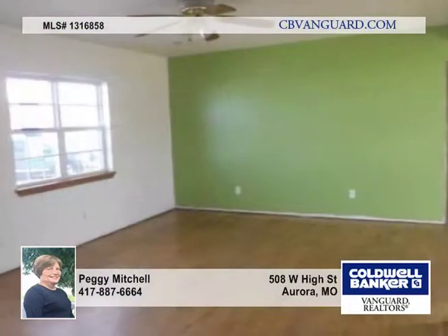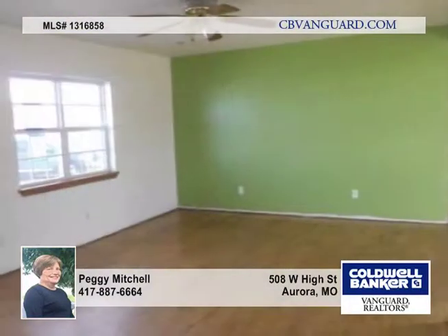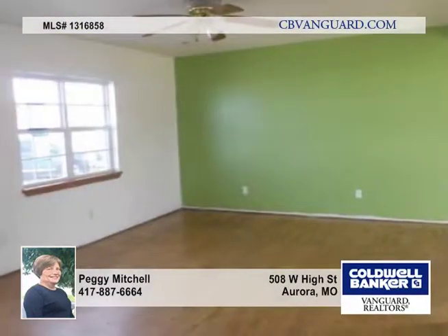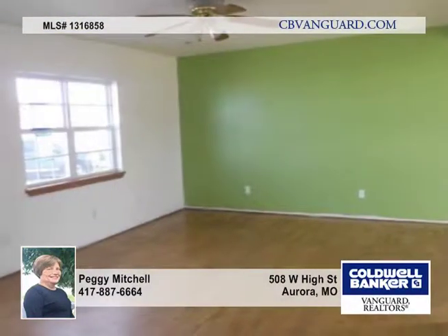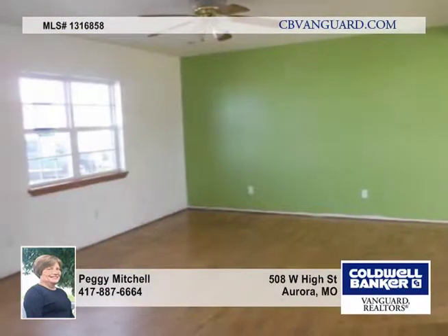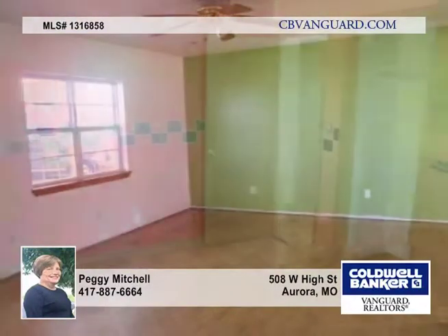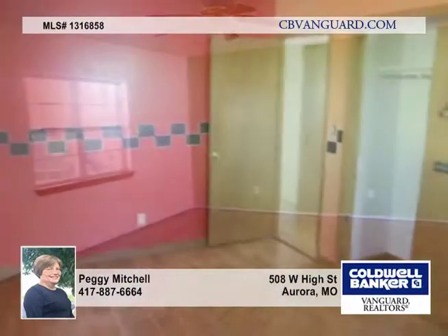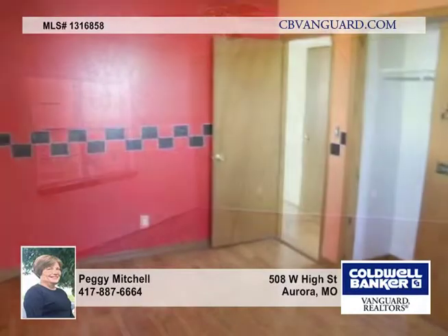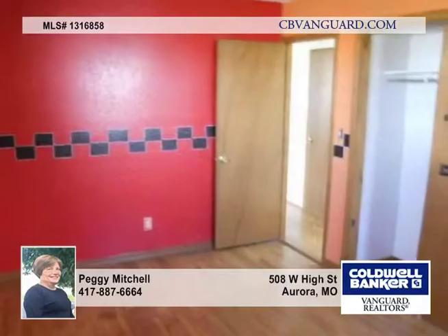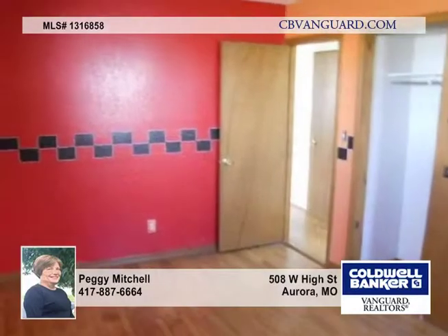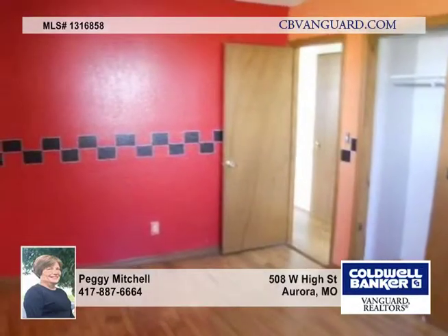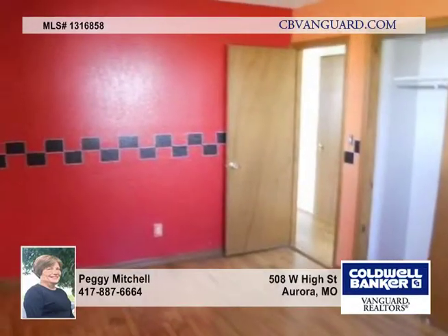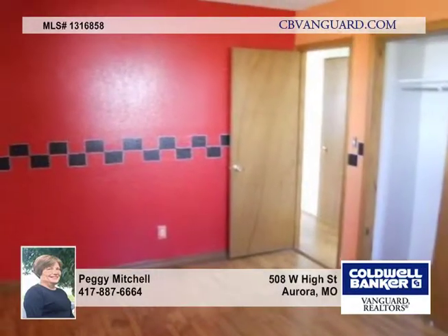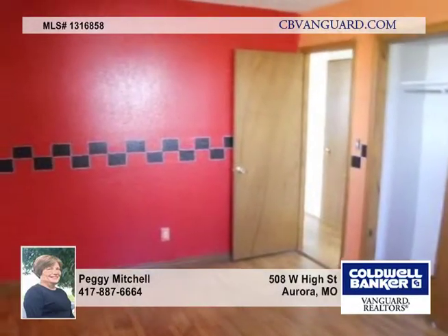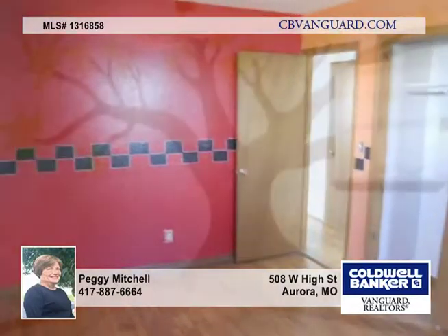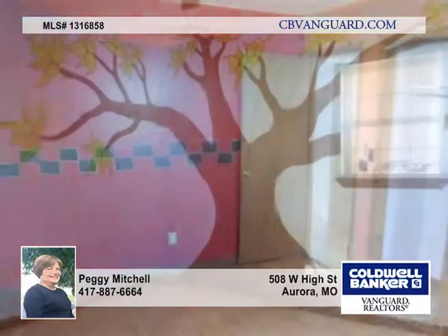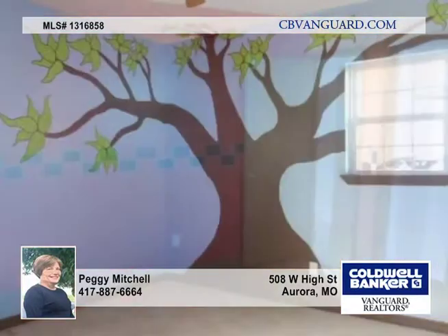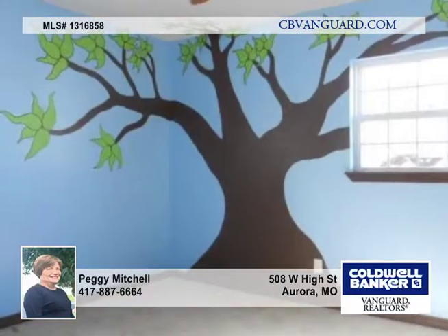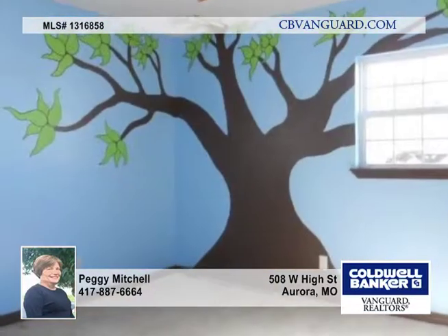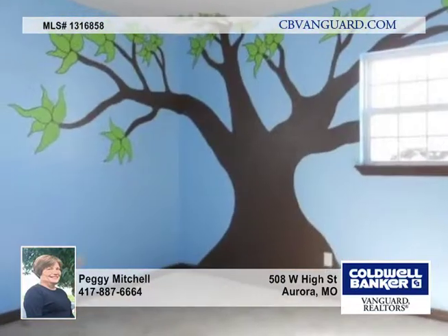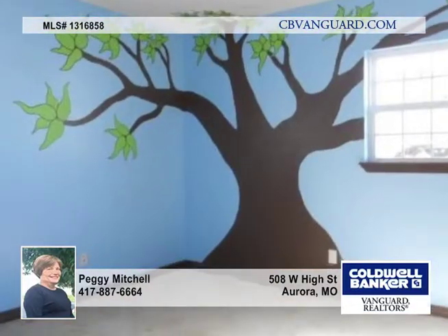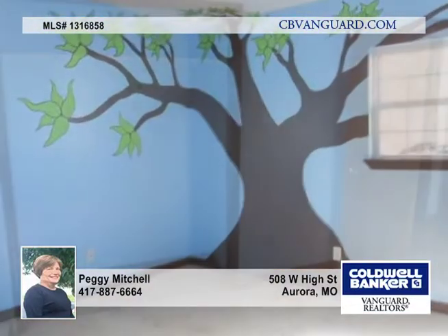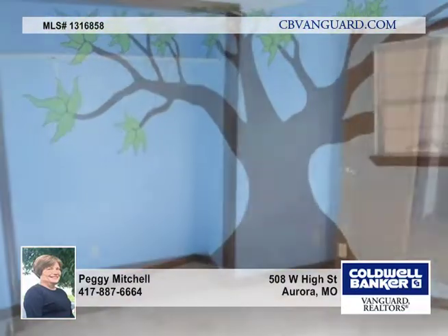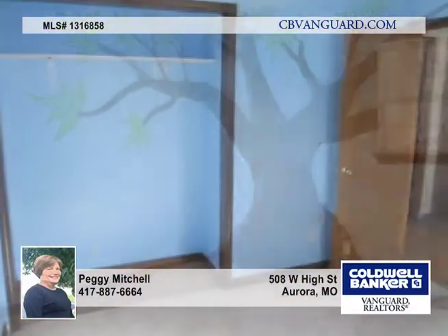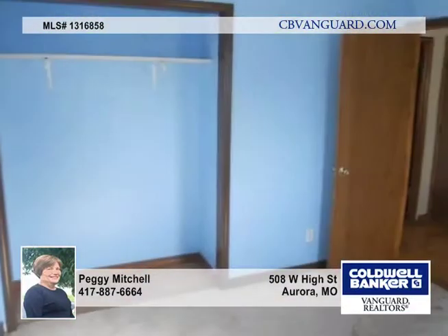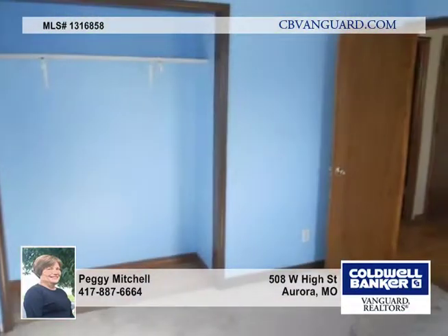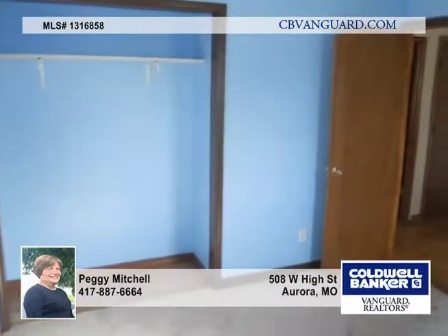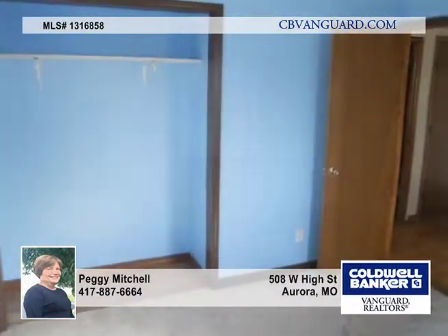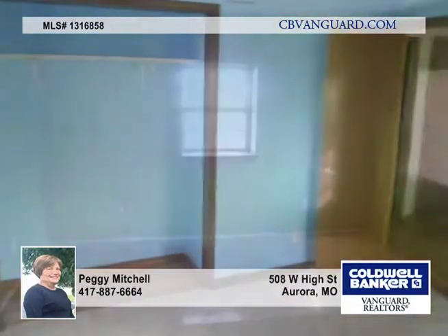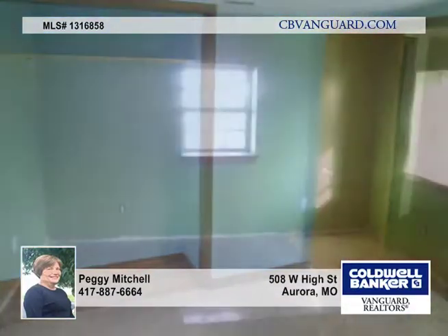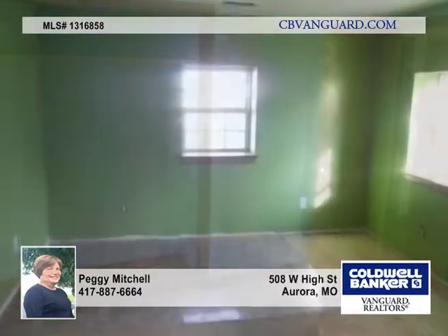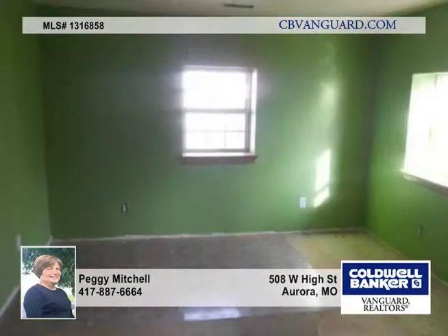The kitchen has wood cabinets and a pass-through window. The bathroom has a tub-shower combo, and the third bedroom has a deep walk-in closet.